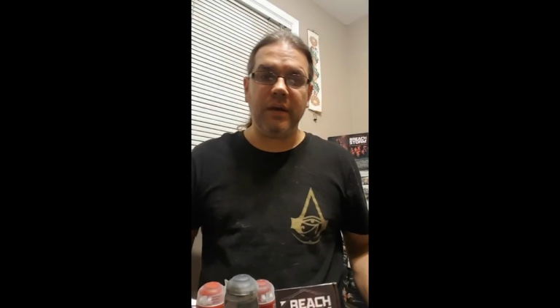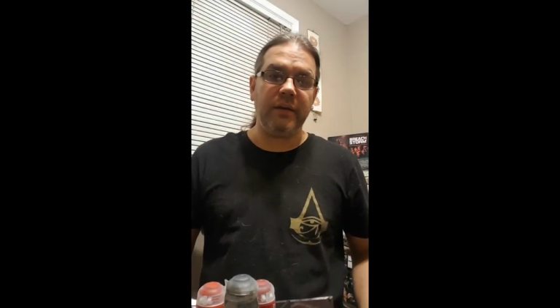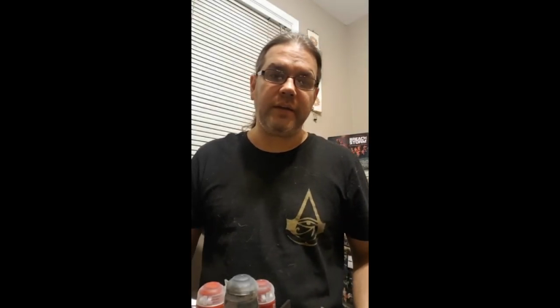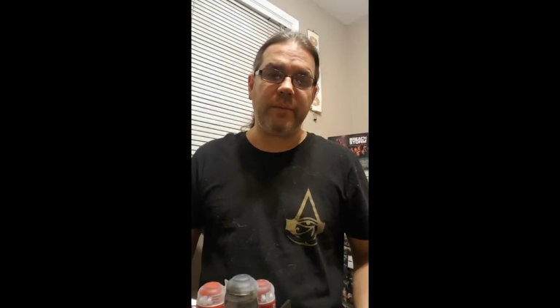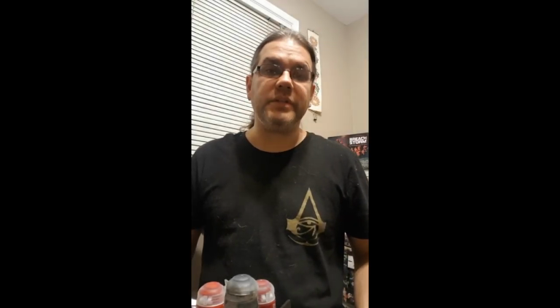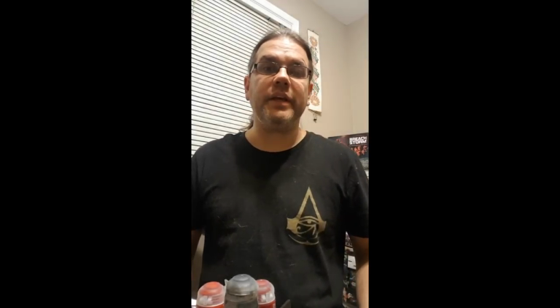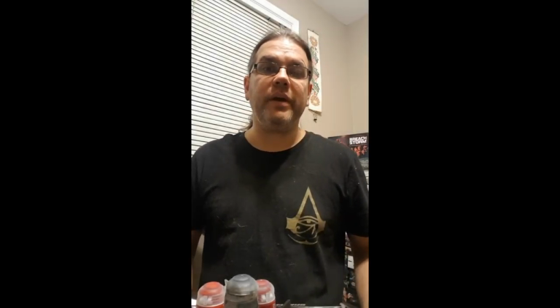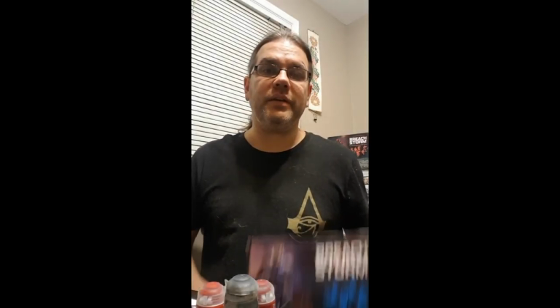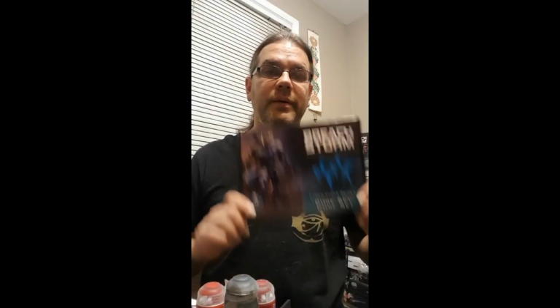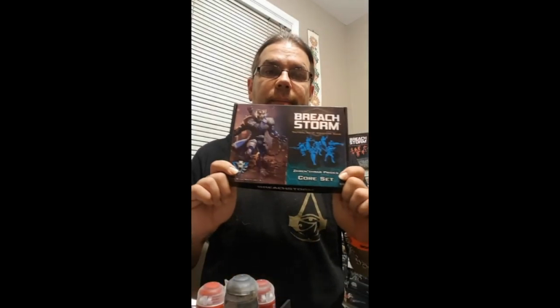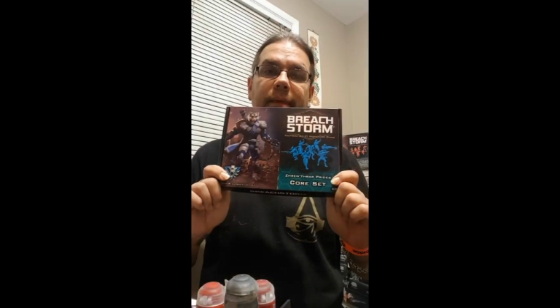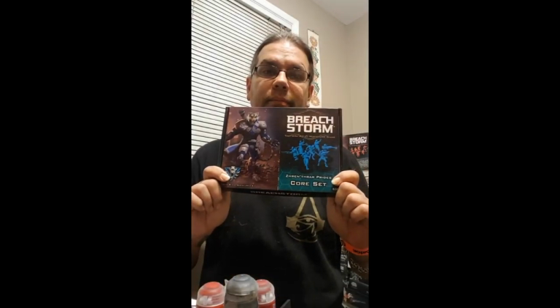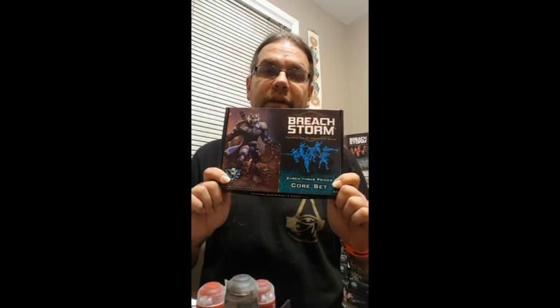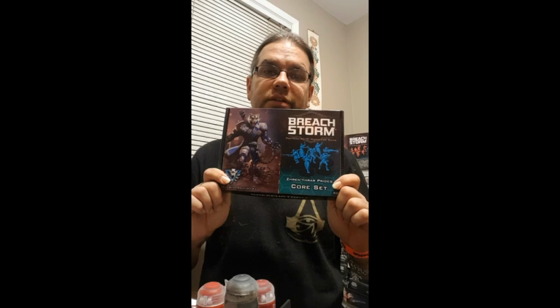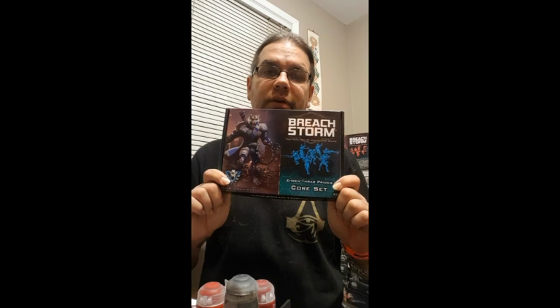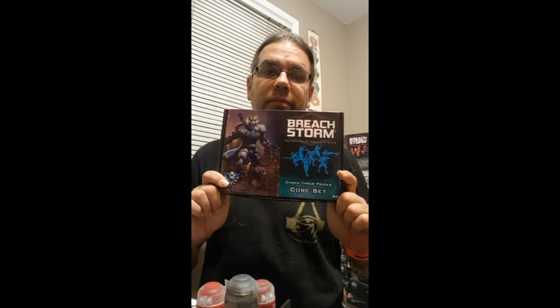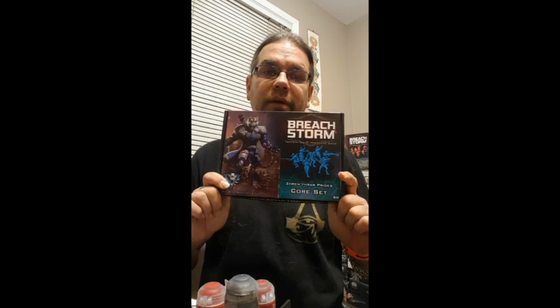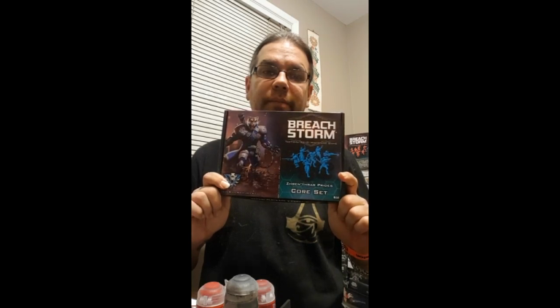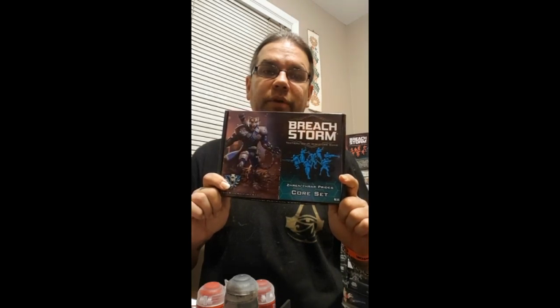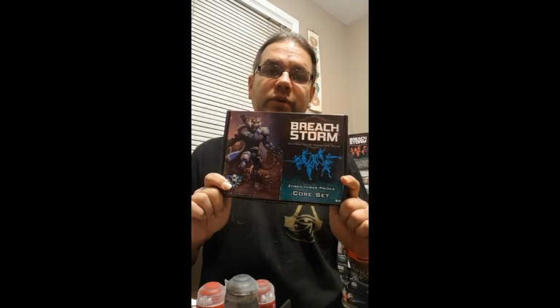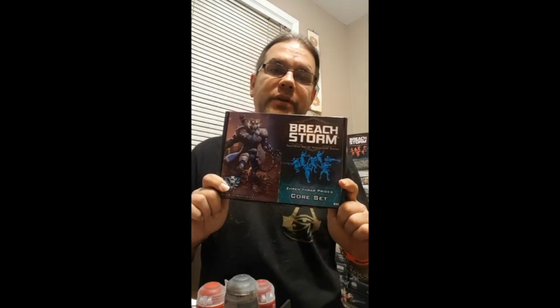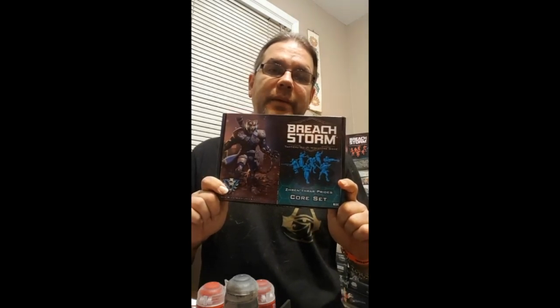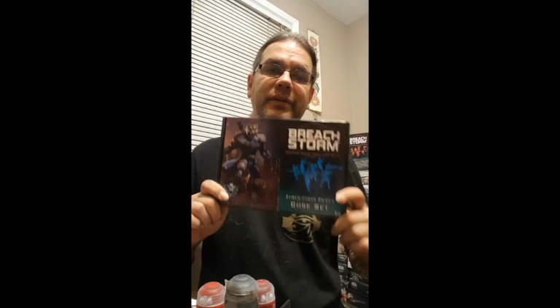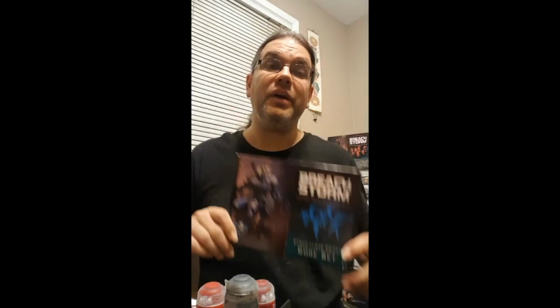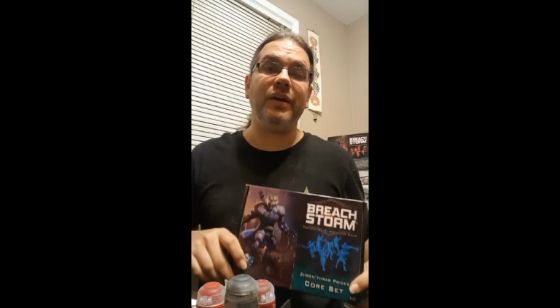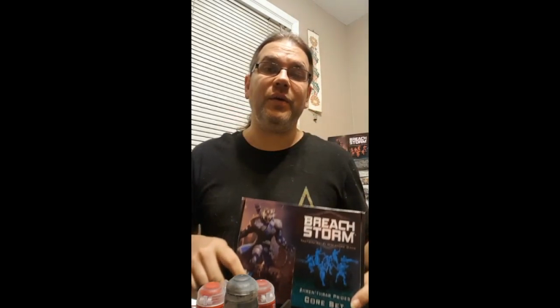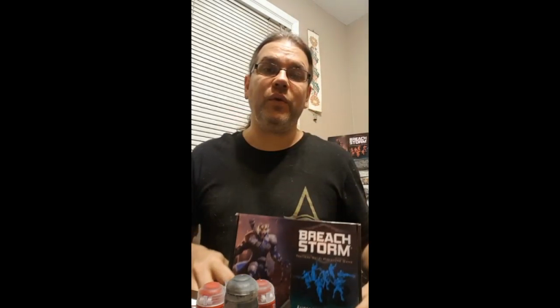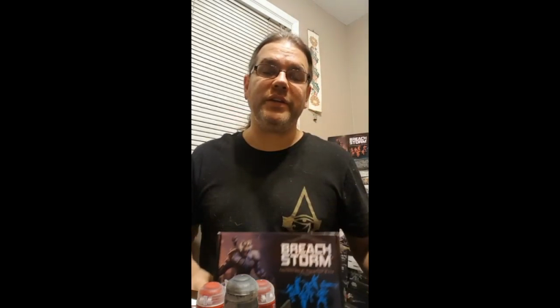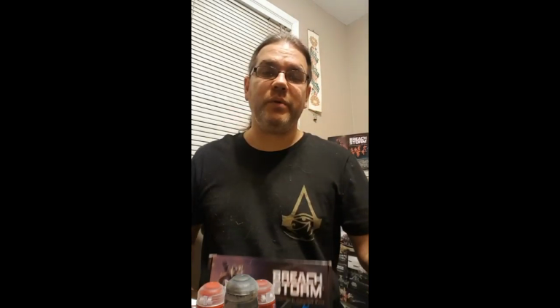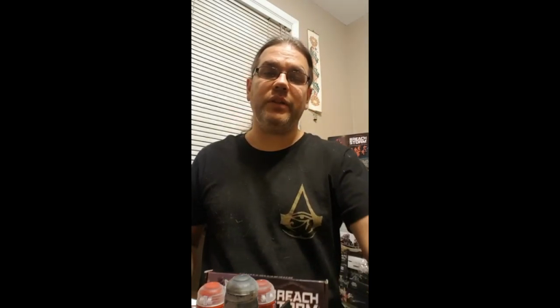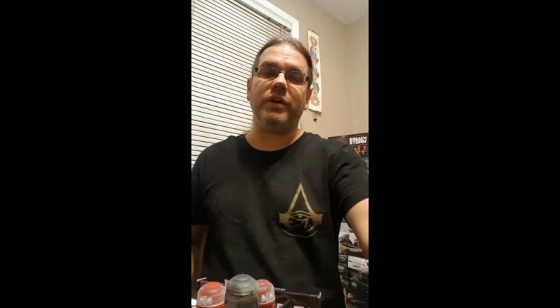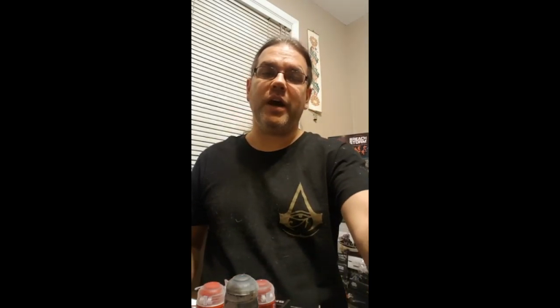Next up on Slinging Paint: Breach Storm by Breach Storm Entertainment. We'll catch everybody in the workshop.